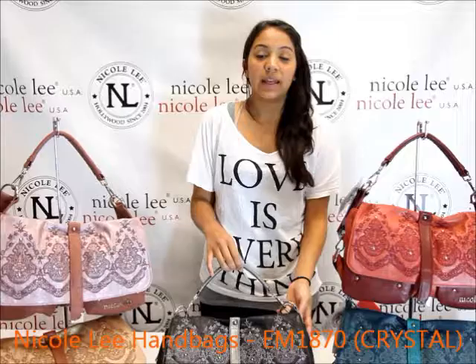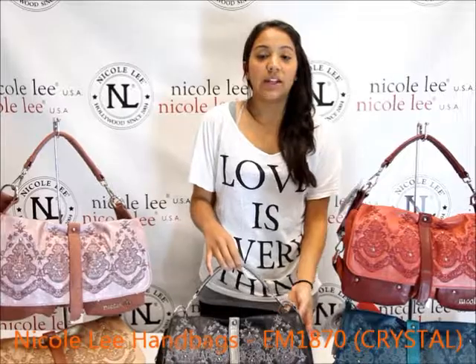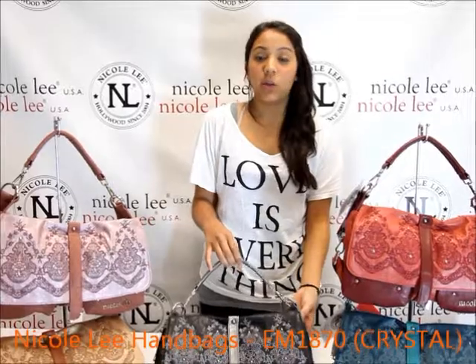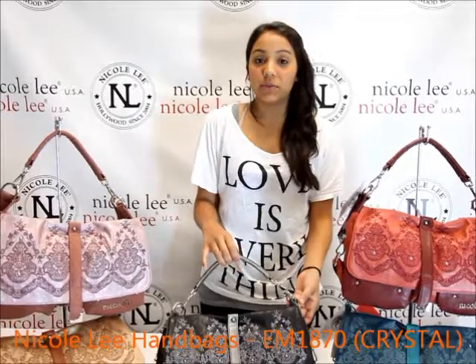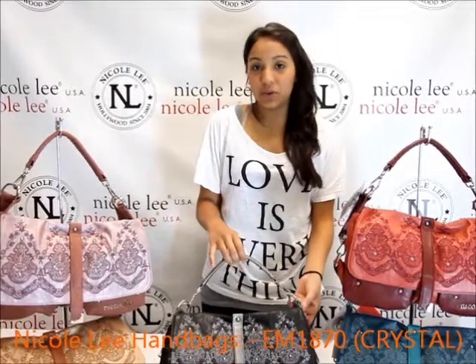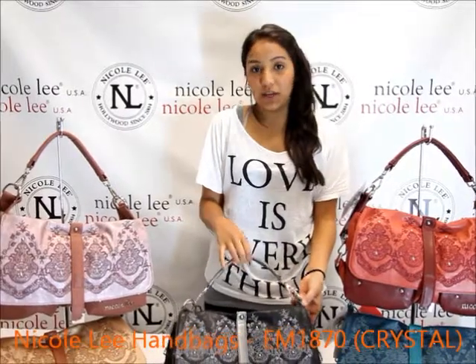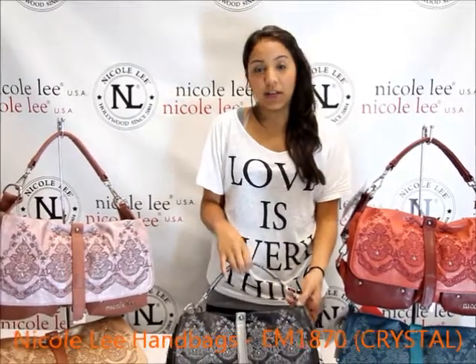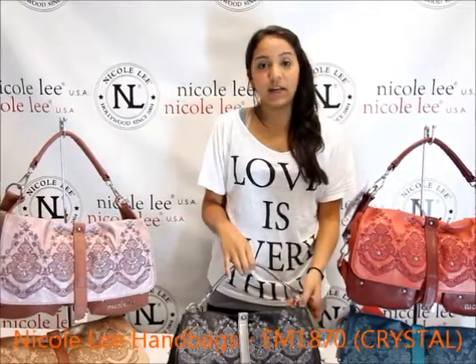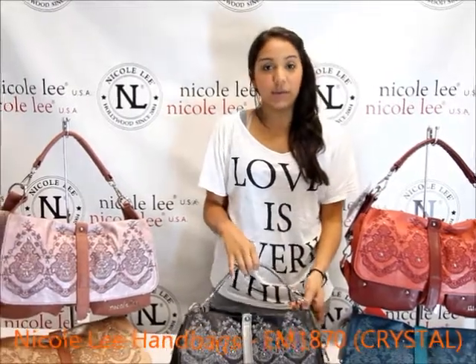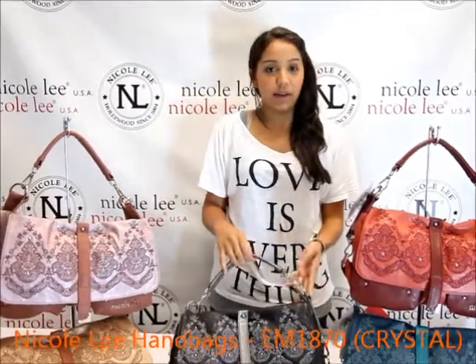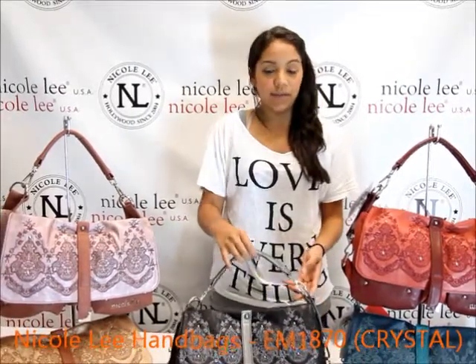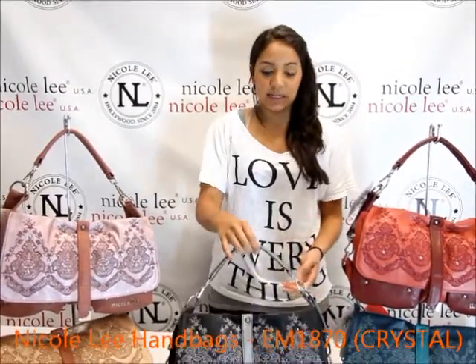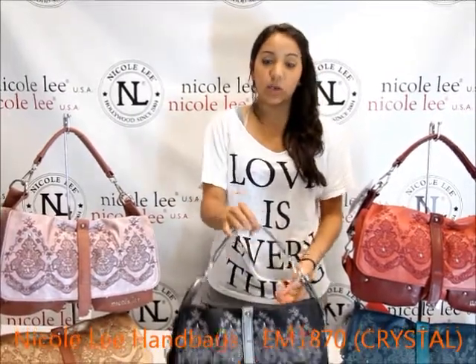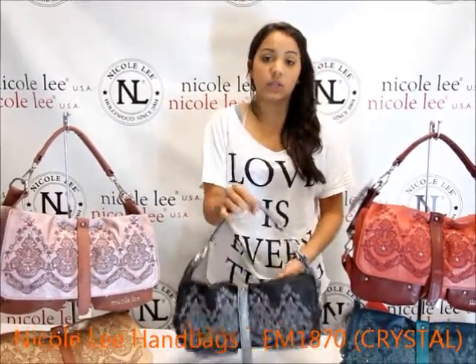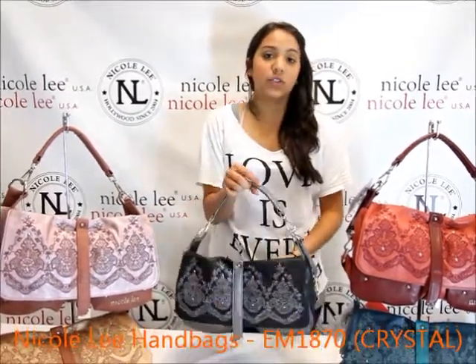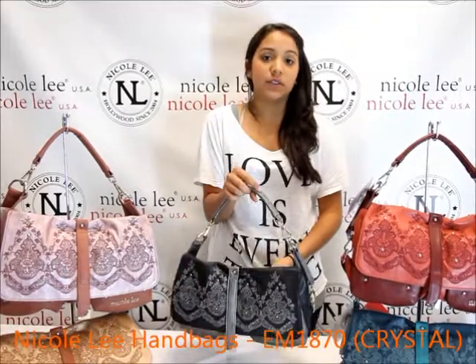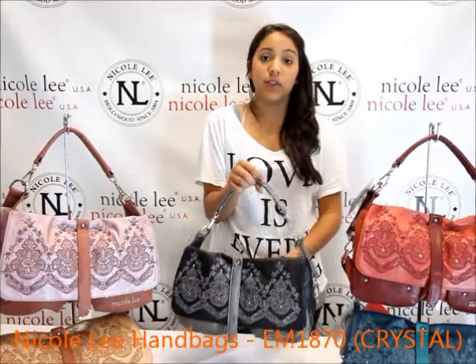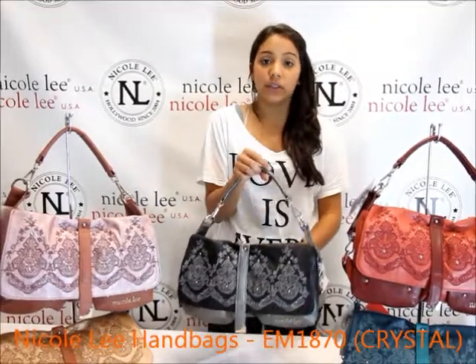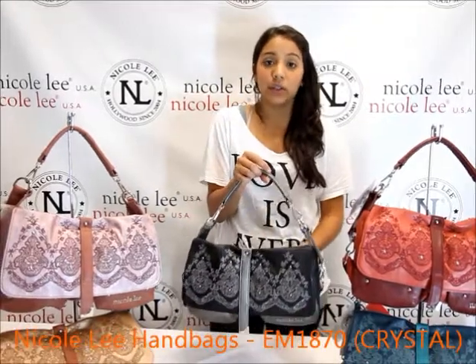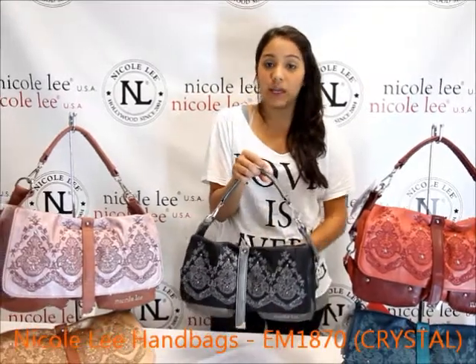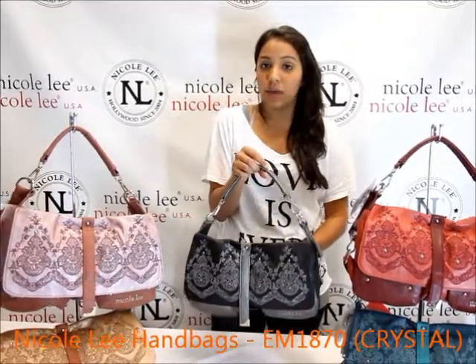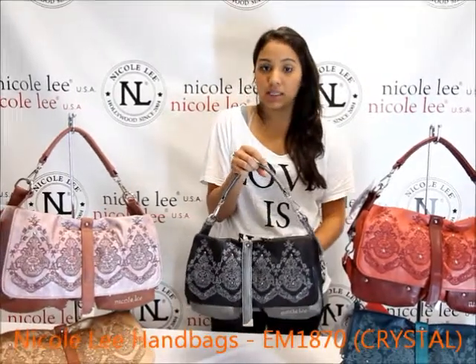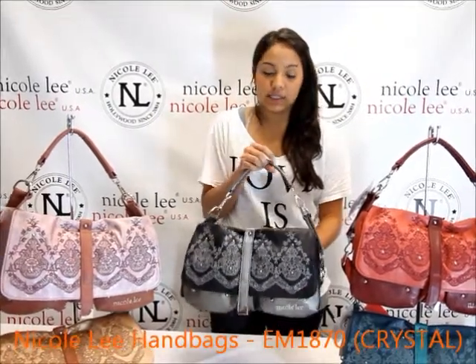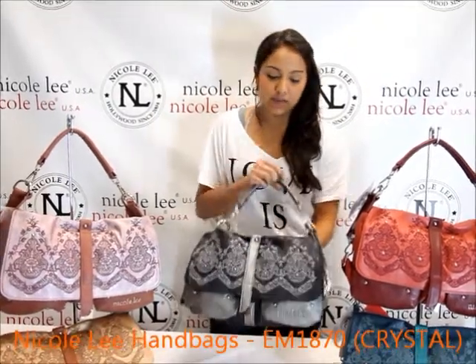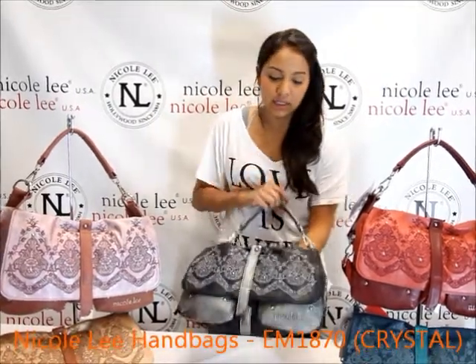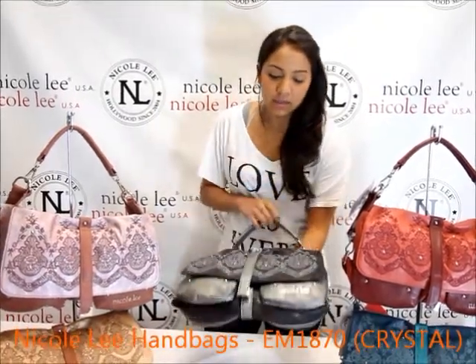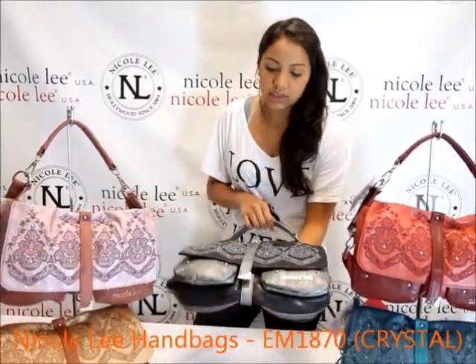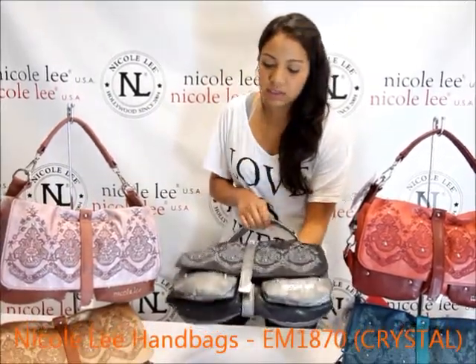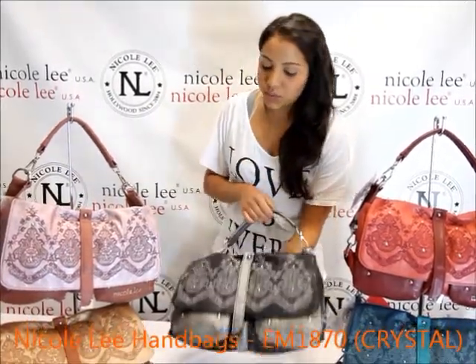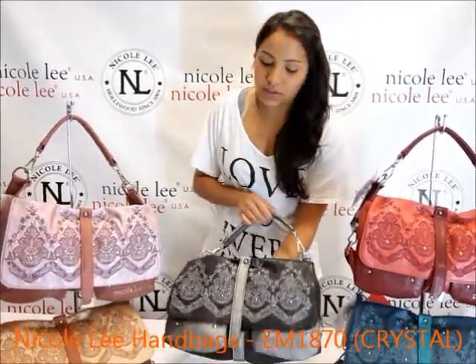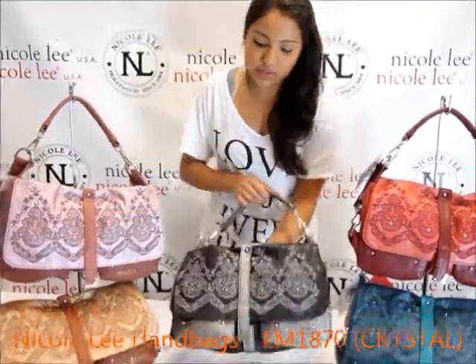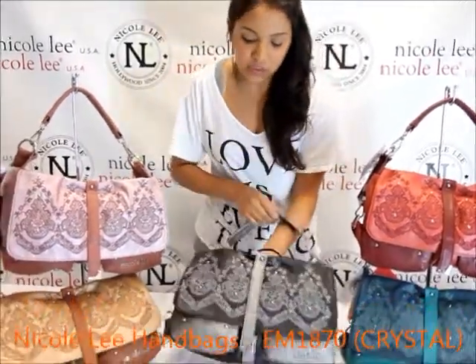Hello and welcome to Nicoli Online. I'm Maria and today I'm going to be introducing the Crystal EM1870. This is the embroidered satchel.